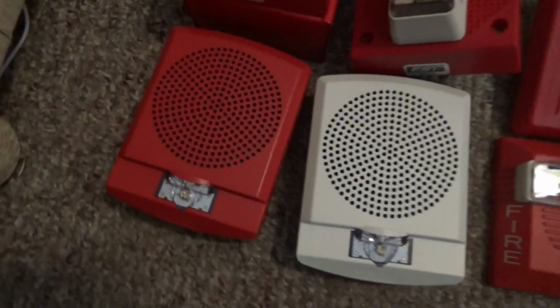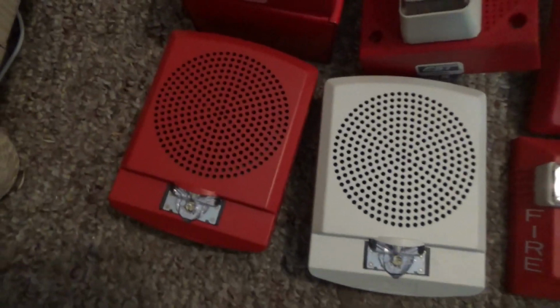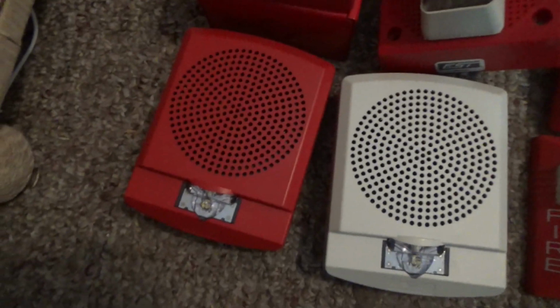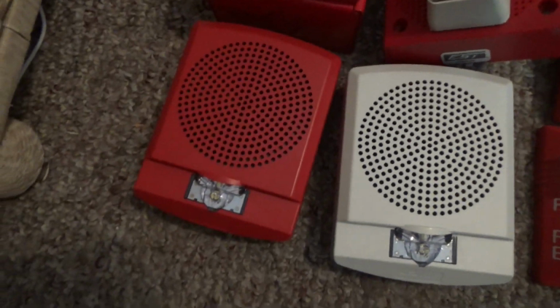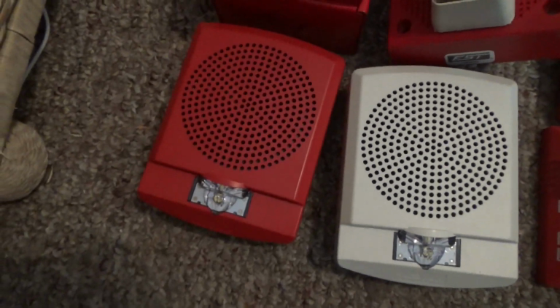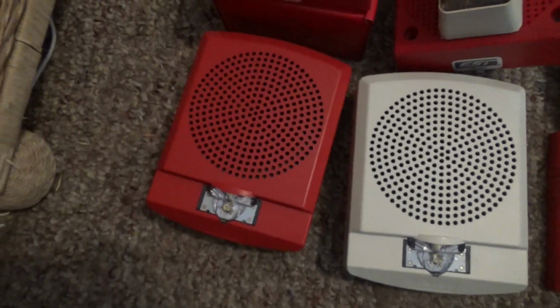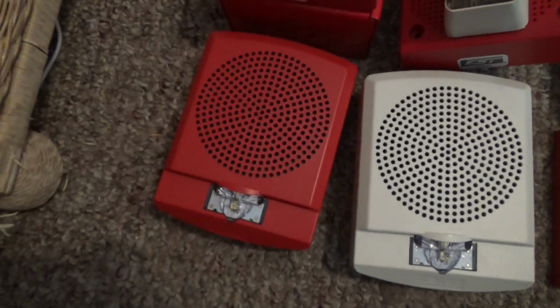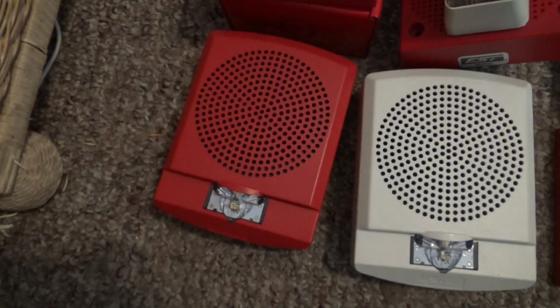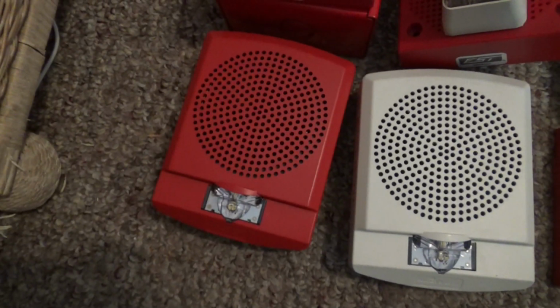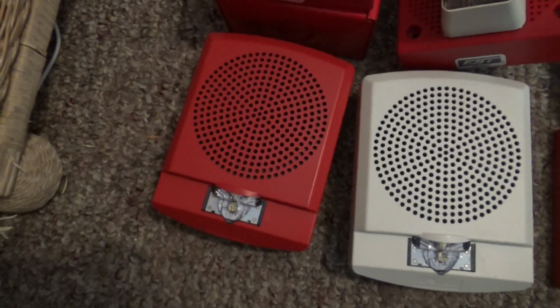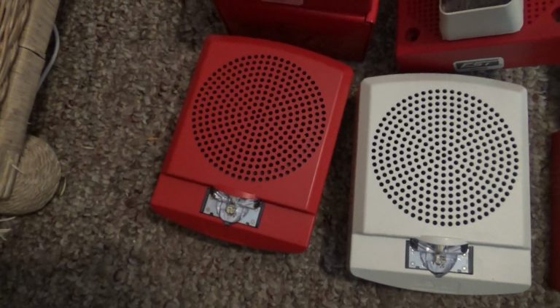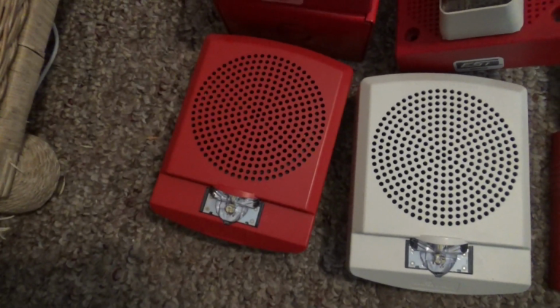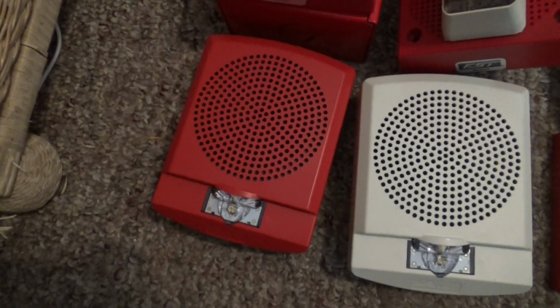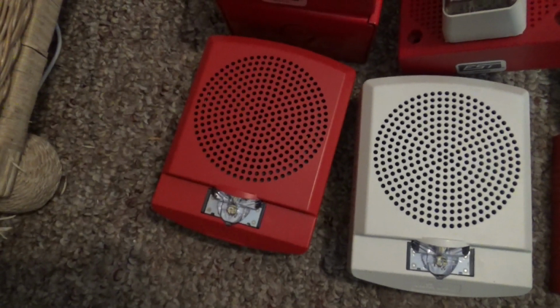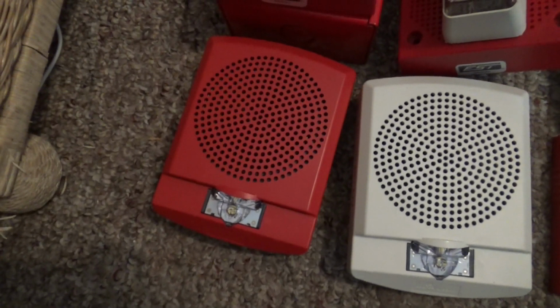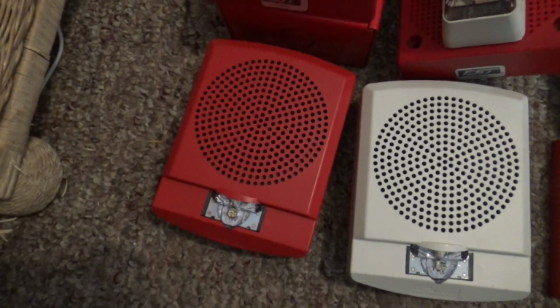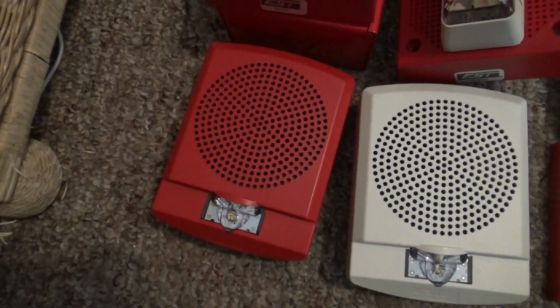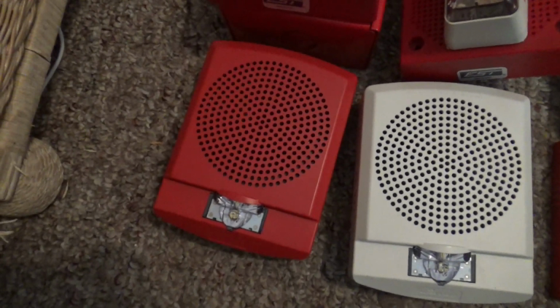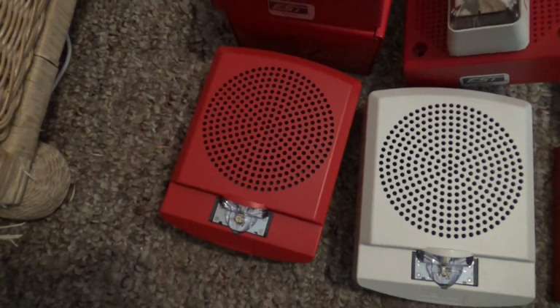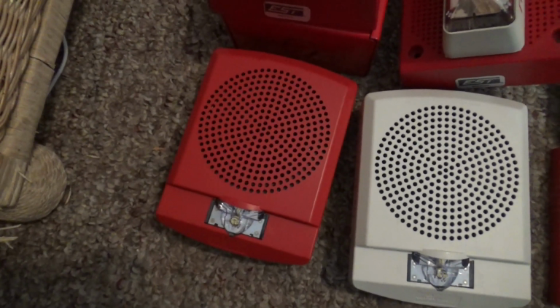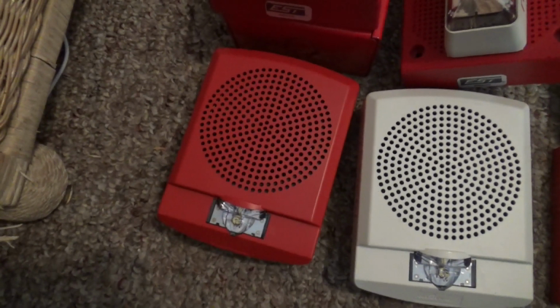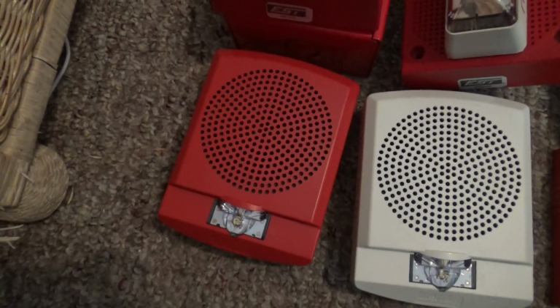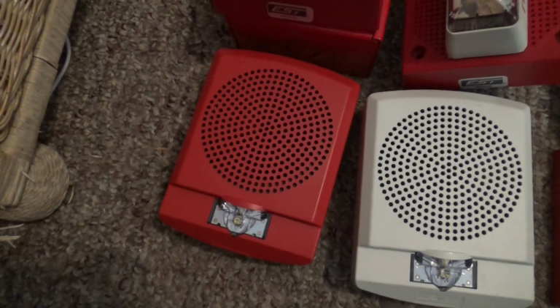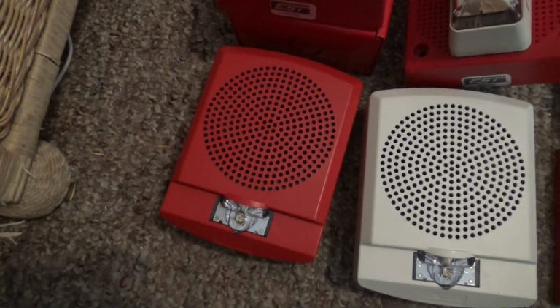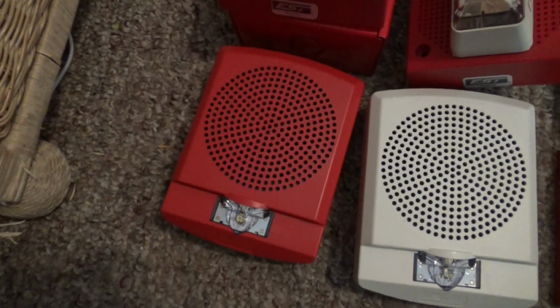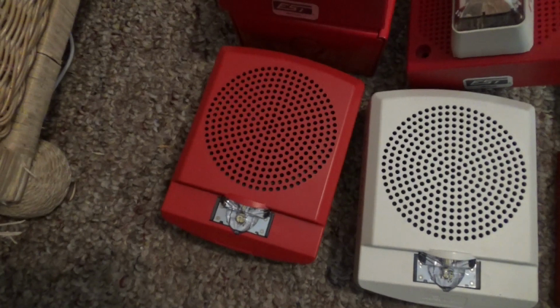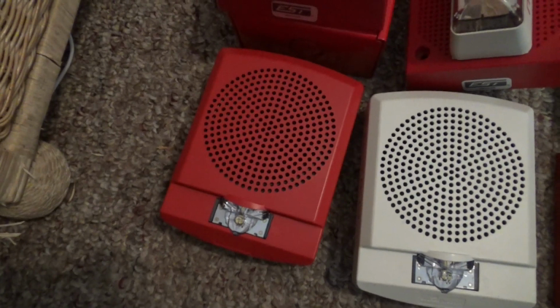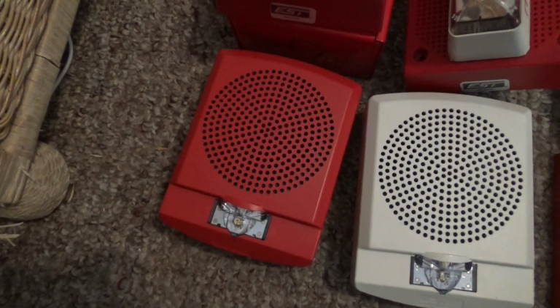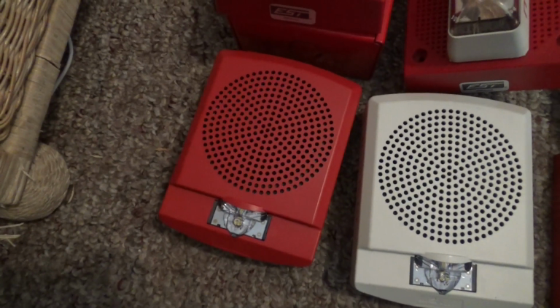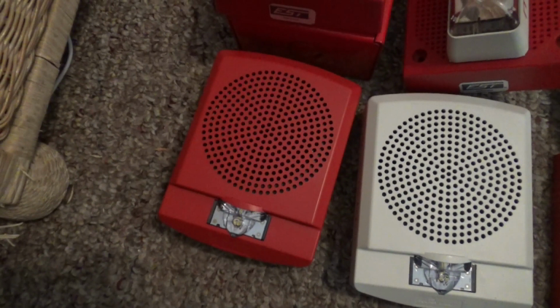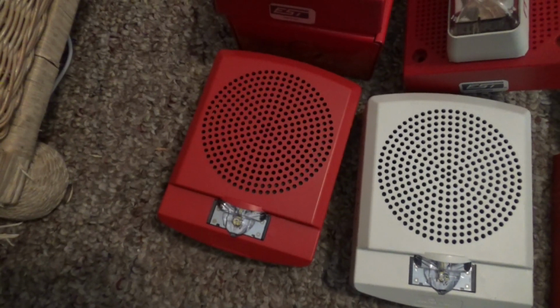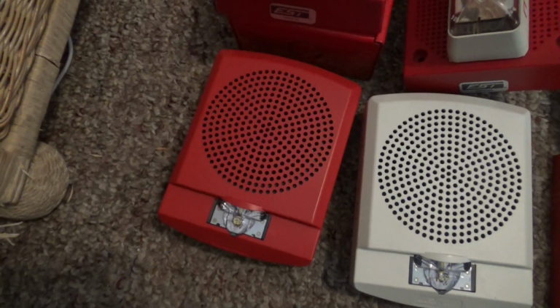Then right over here is my Wheelock LFF-HSR LED Exceeder low frequency sounder strobe in red.